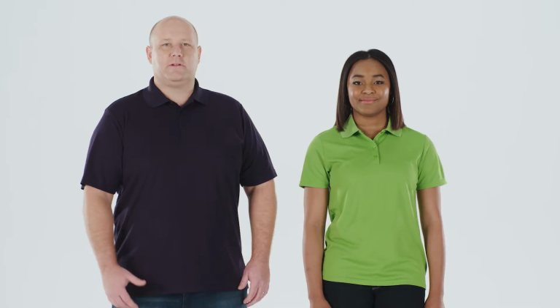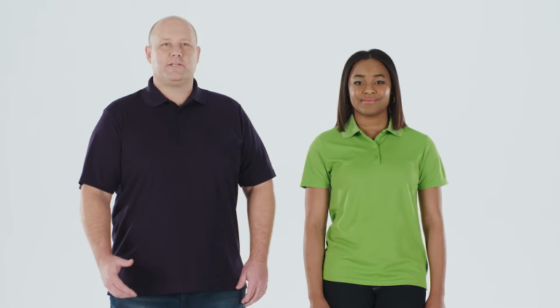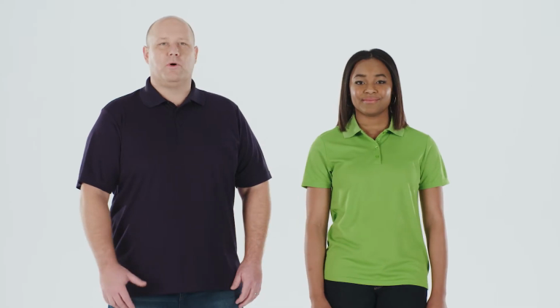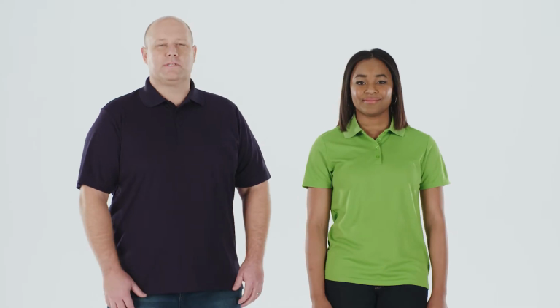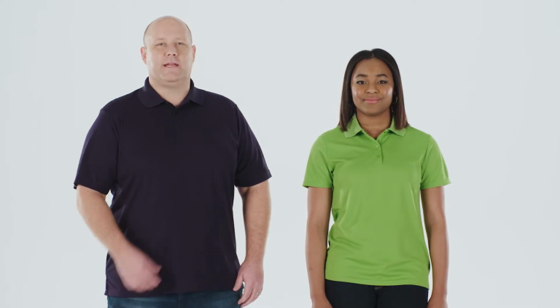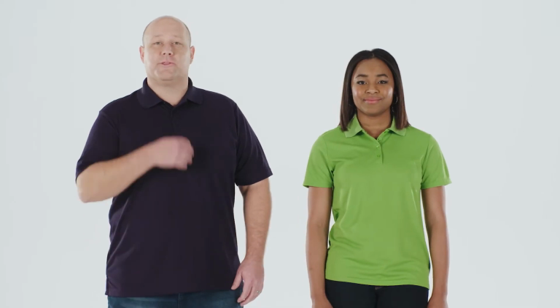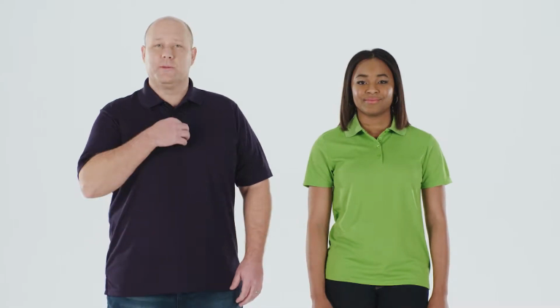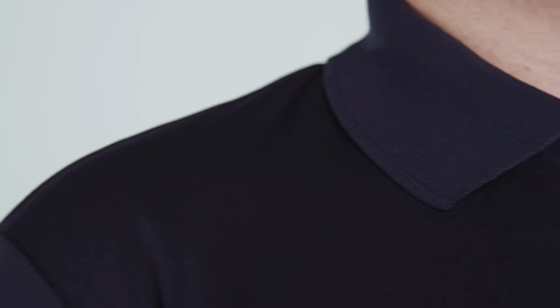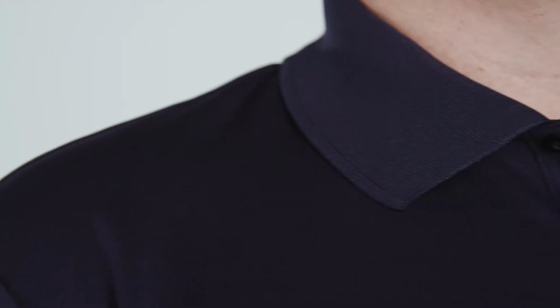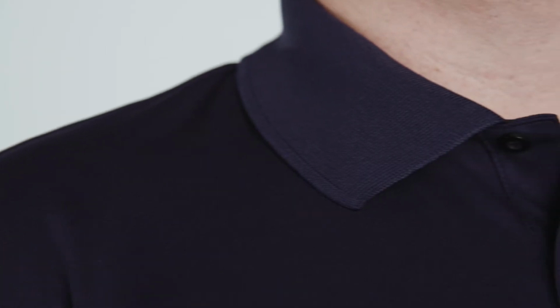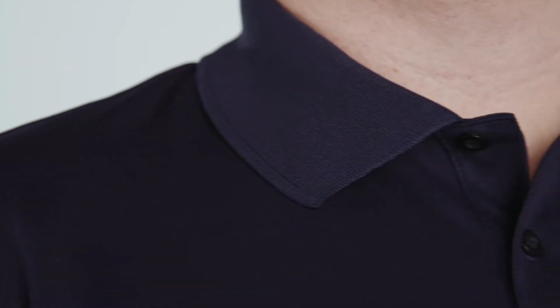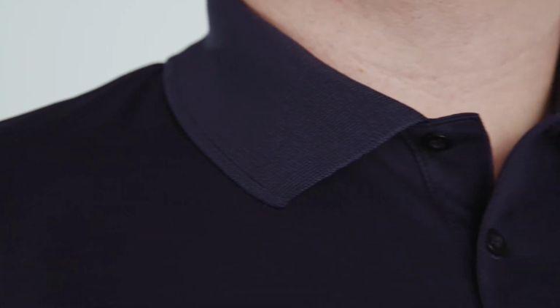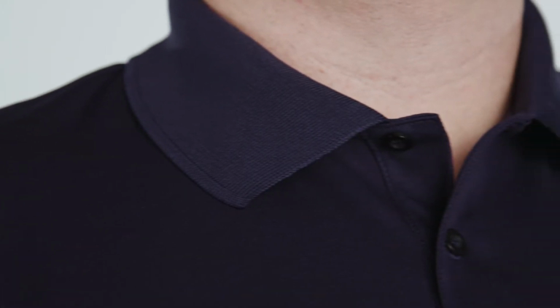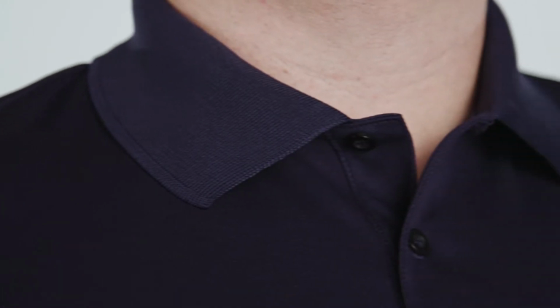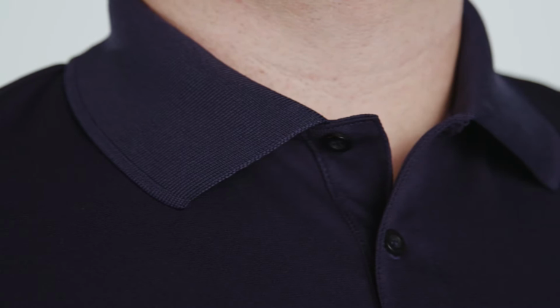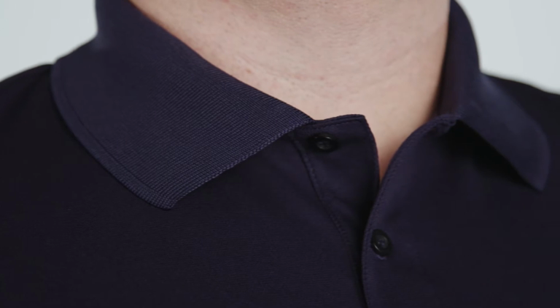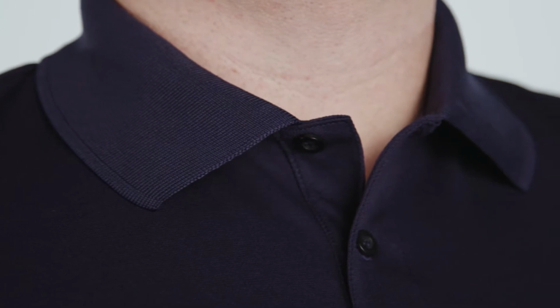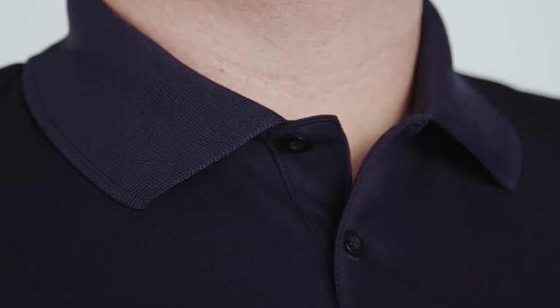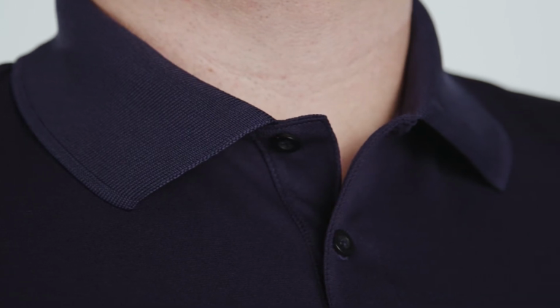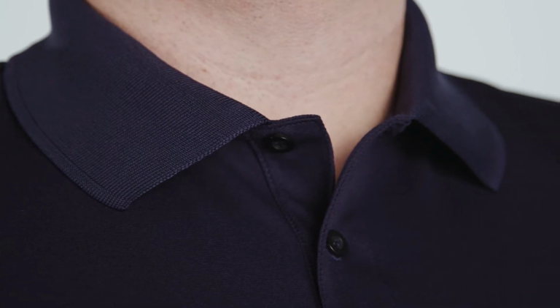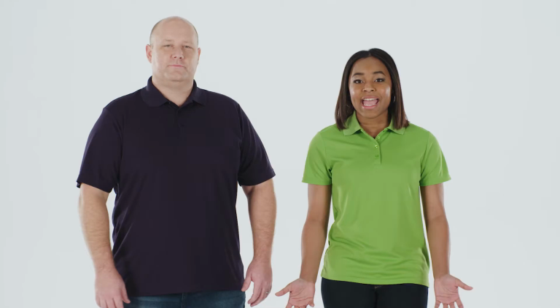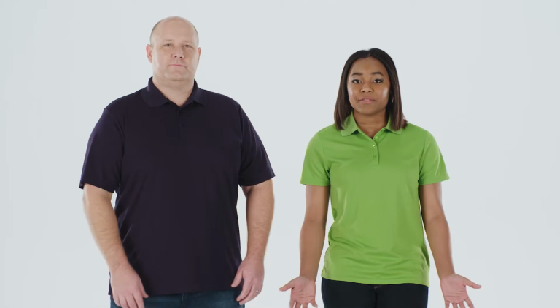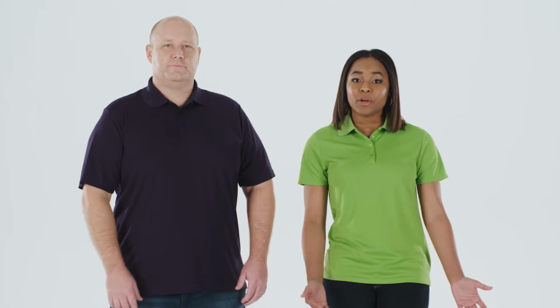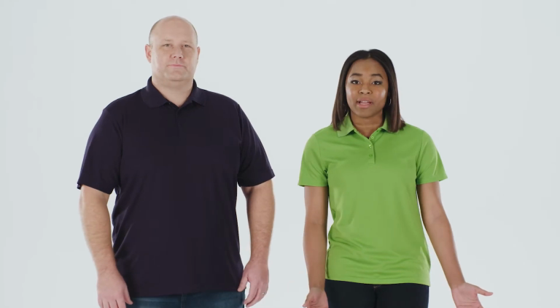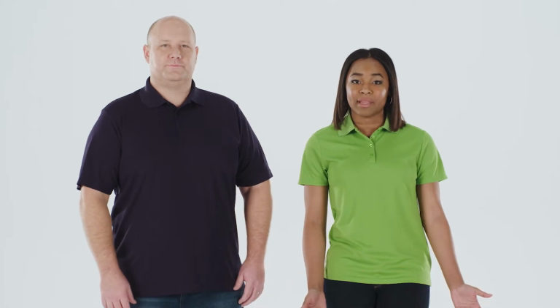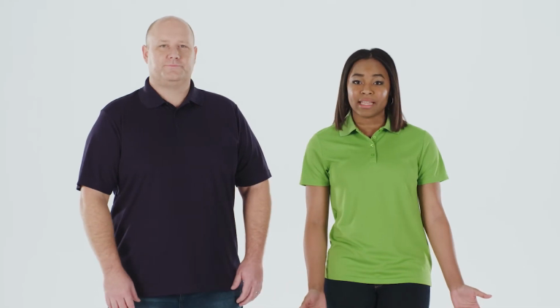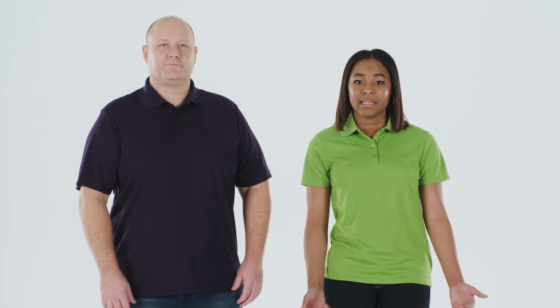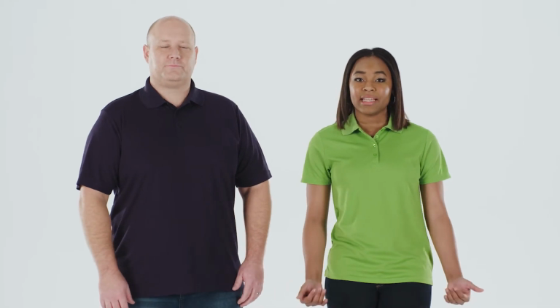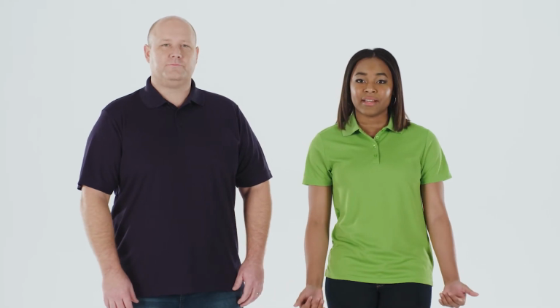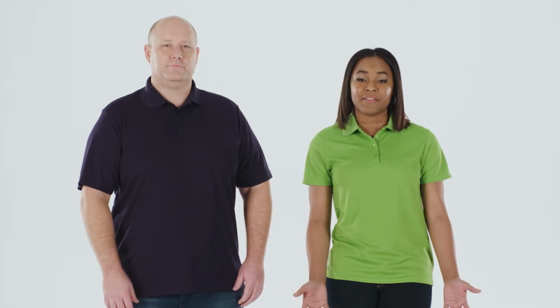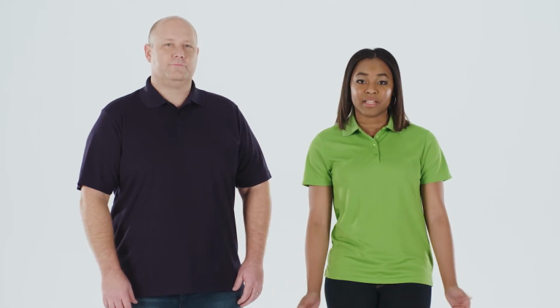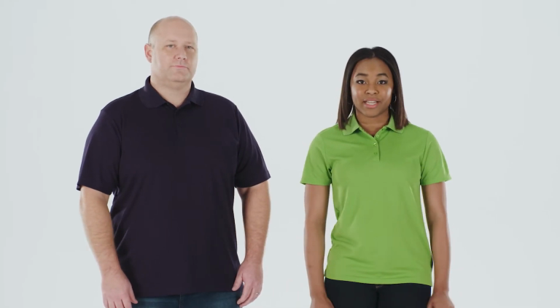Its classic polo design has a three-button placket and a flat-knit collar. While the ladies' version has a four-button placket, giving it a feminine touch.